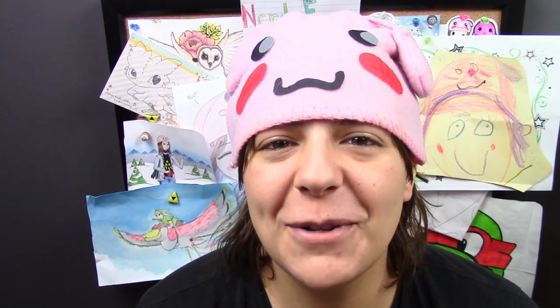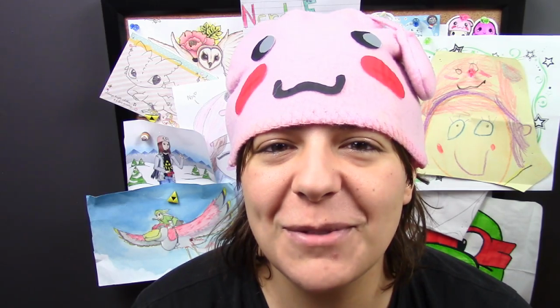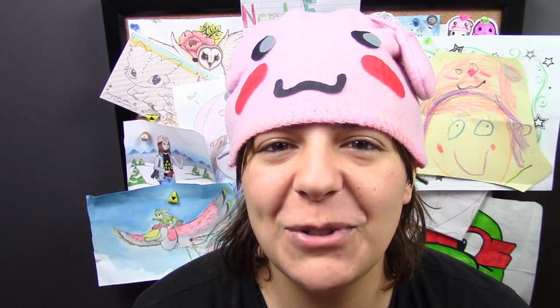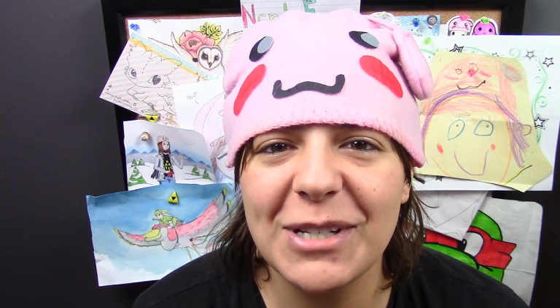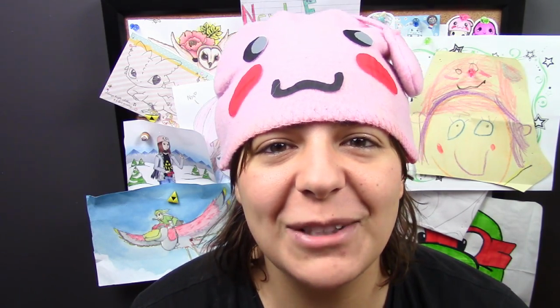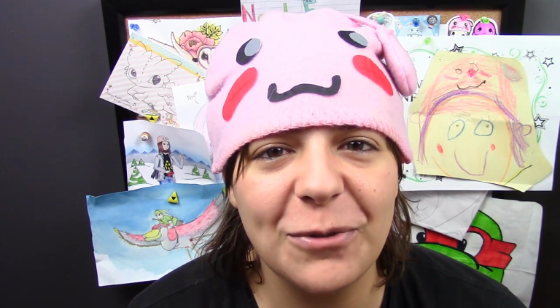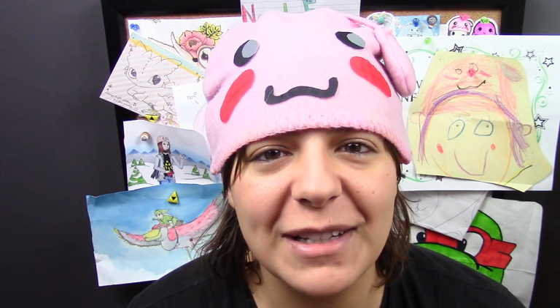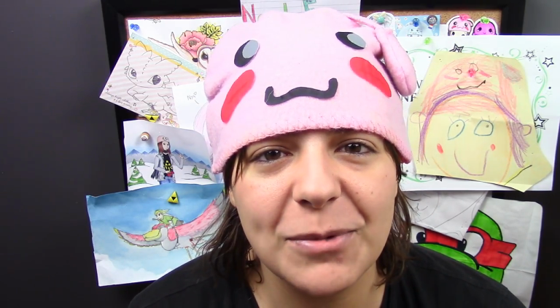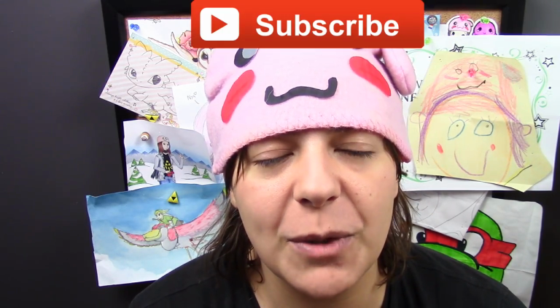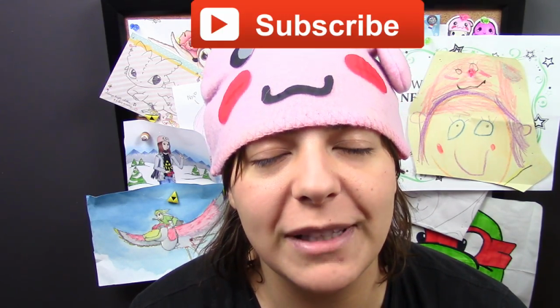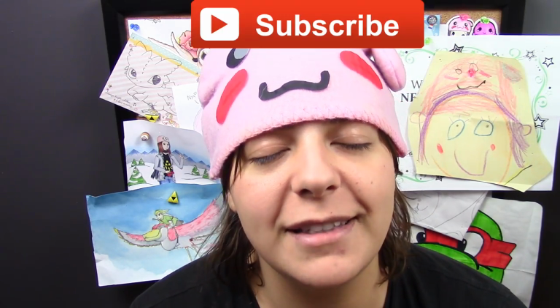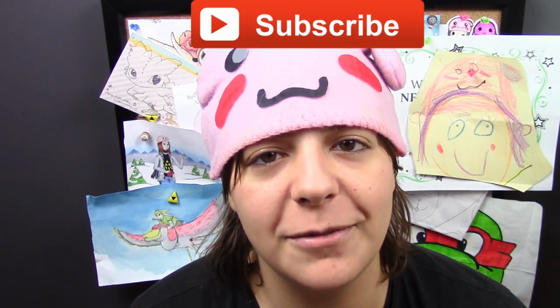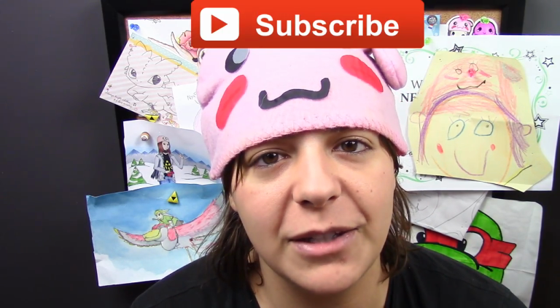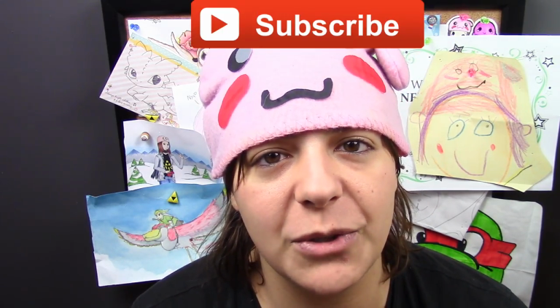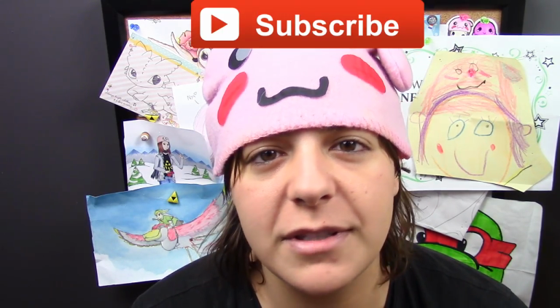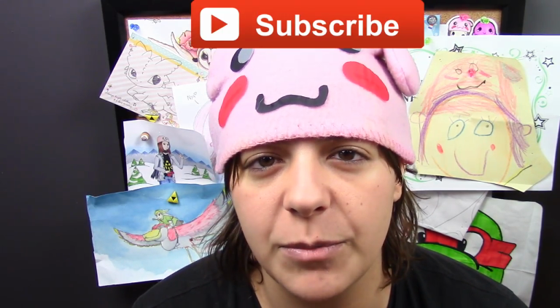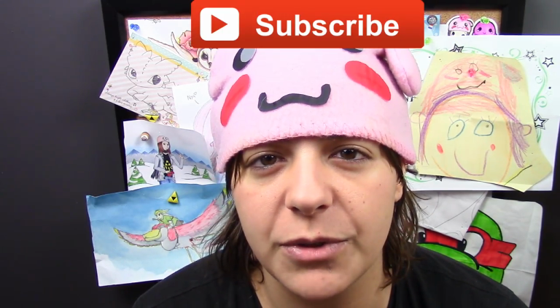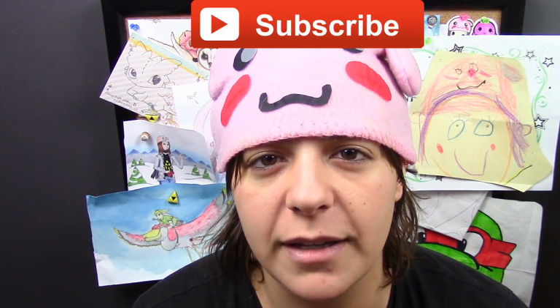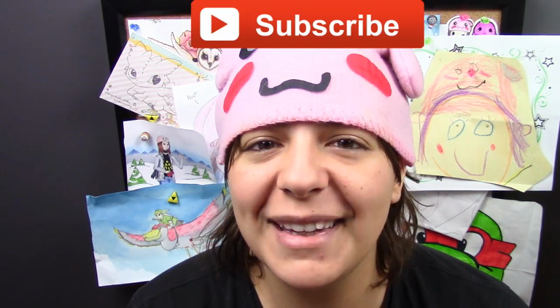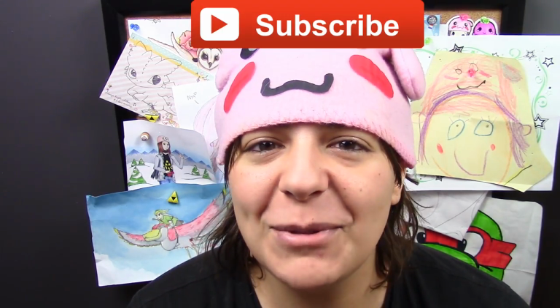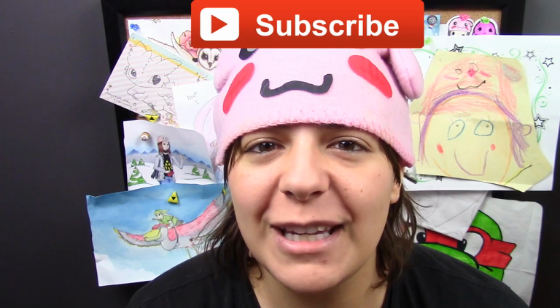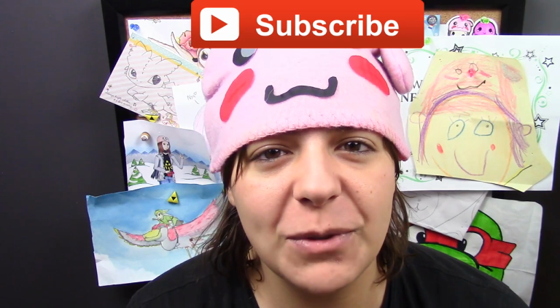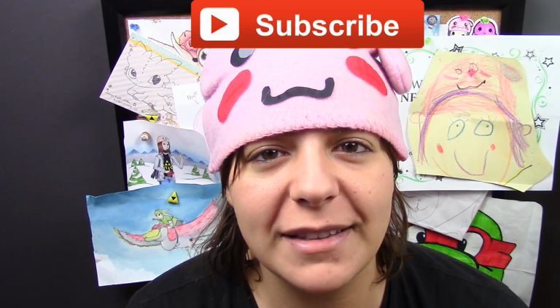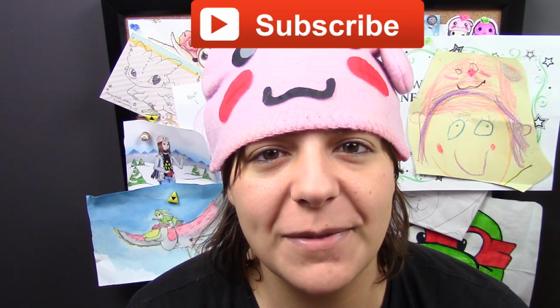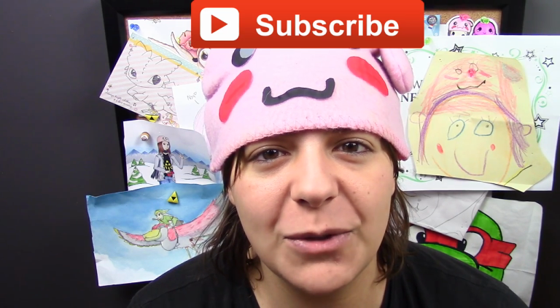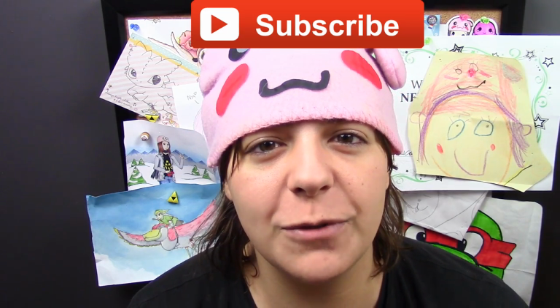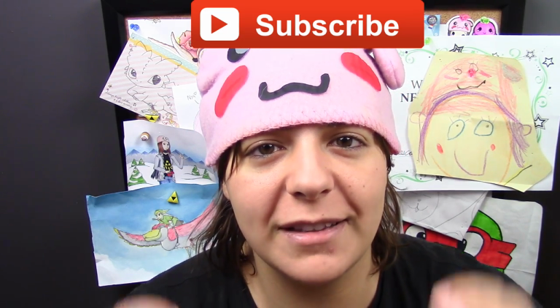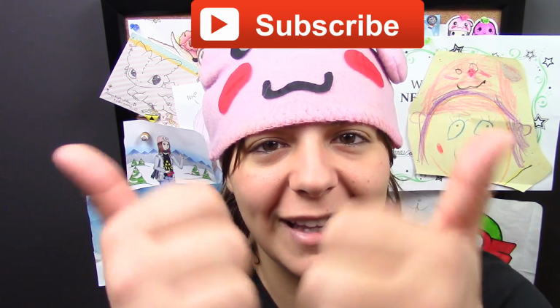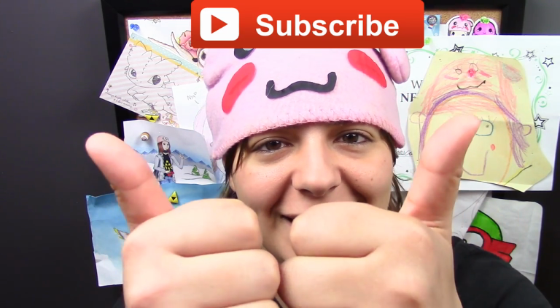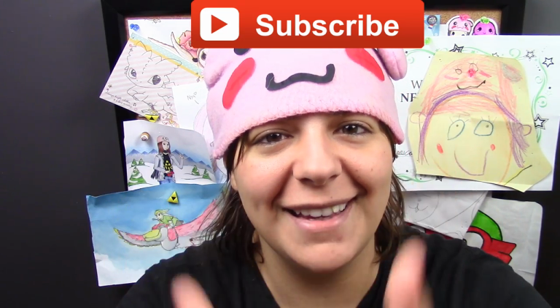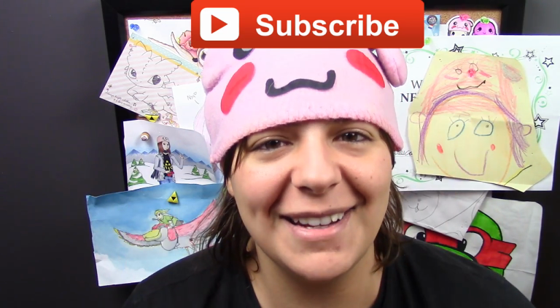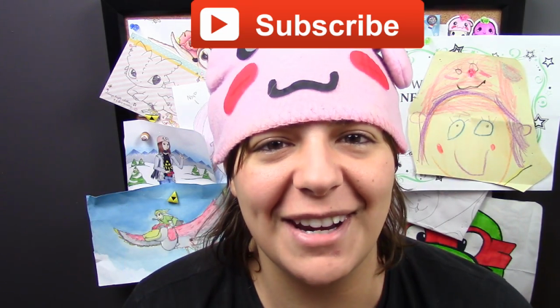For those of you new to my channel, don't forget to subscribe — there are plenty of geeky tutorials to keep you entertained. If you liked this video, don't forget to like and share.